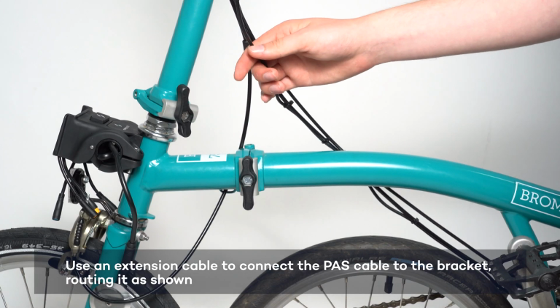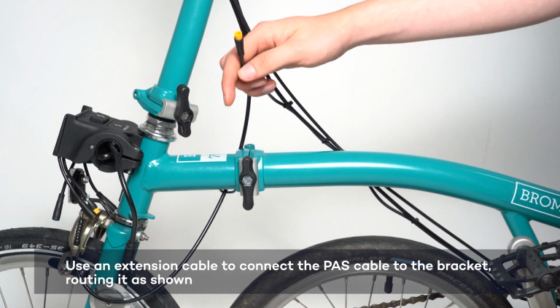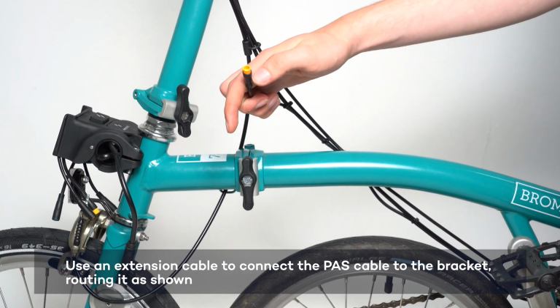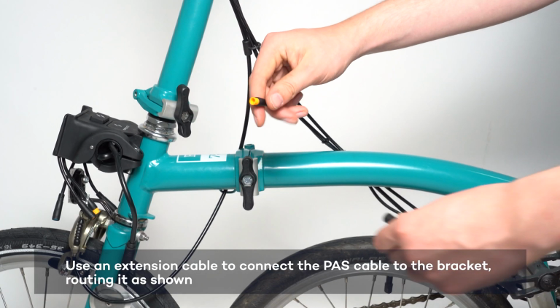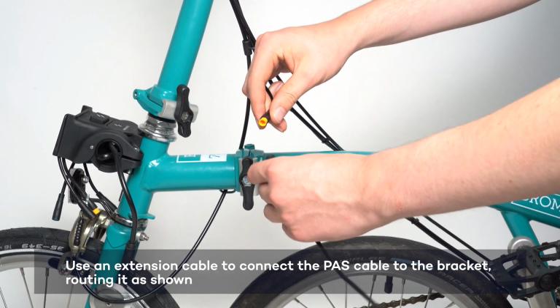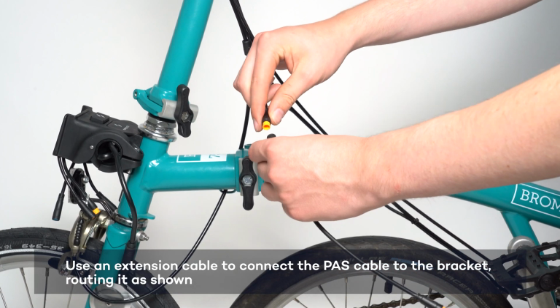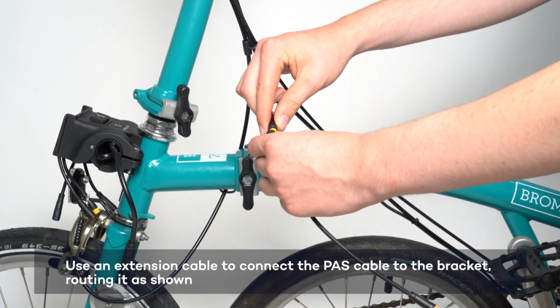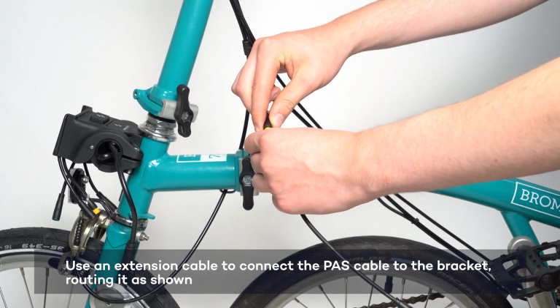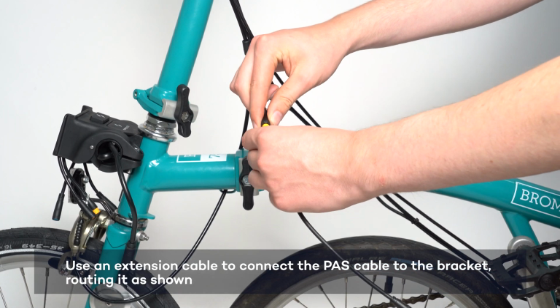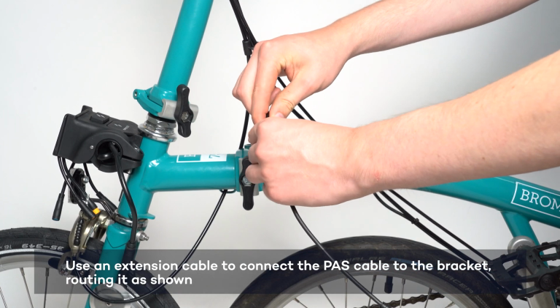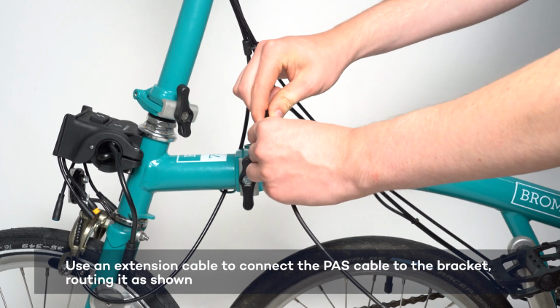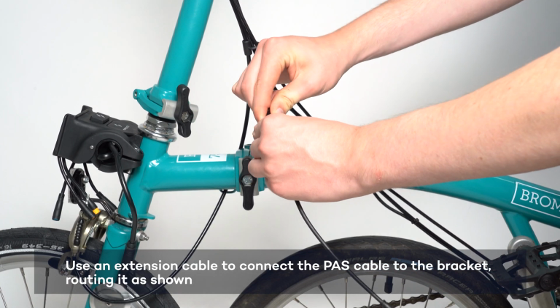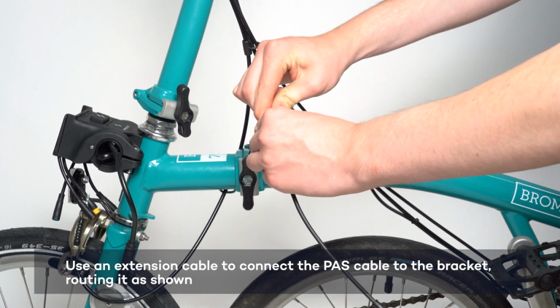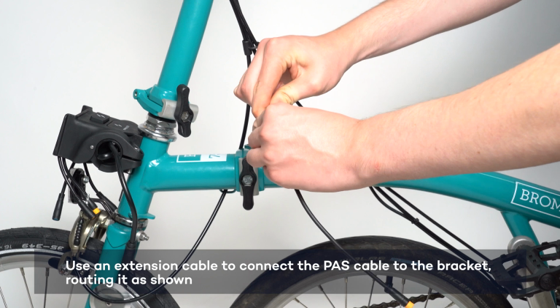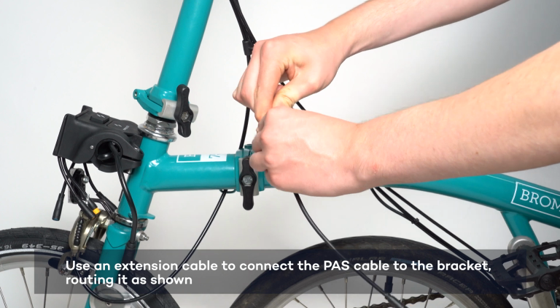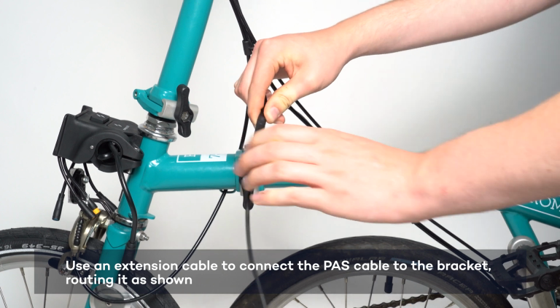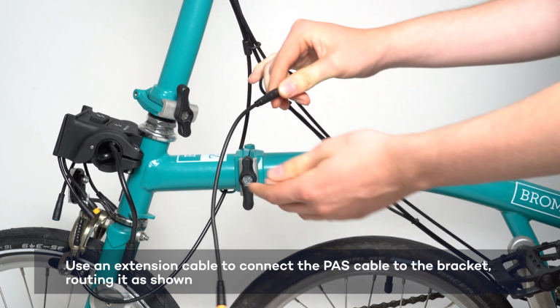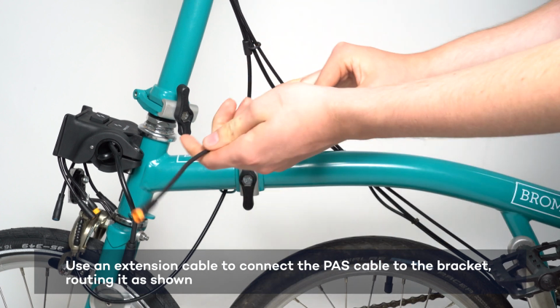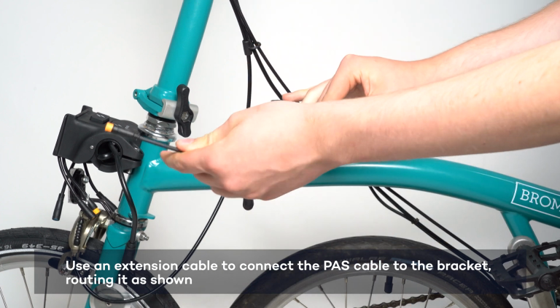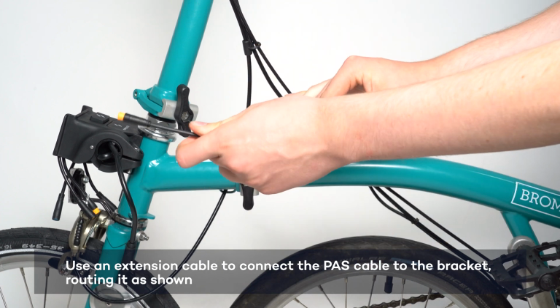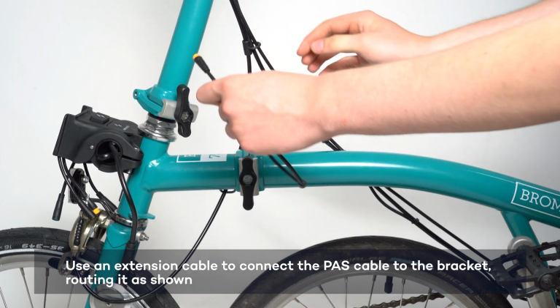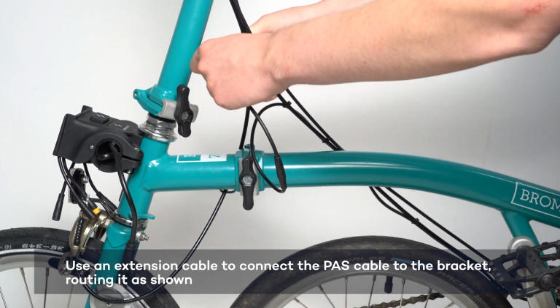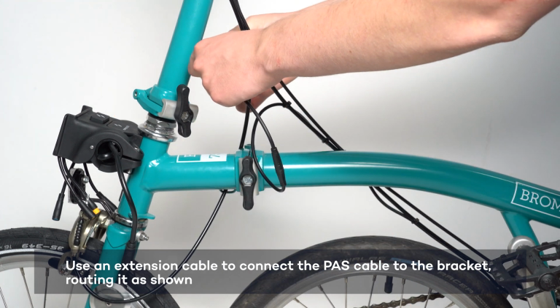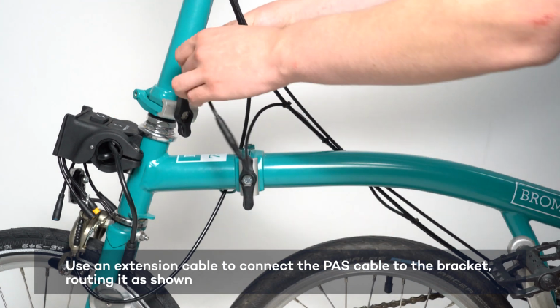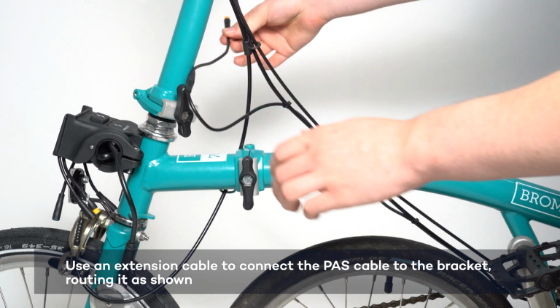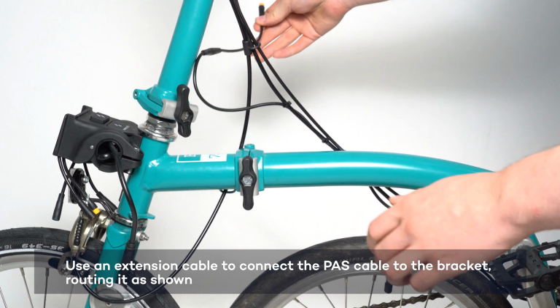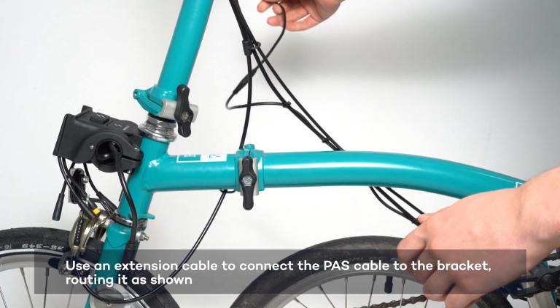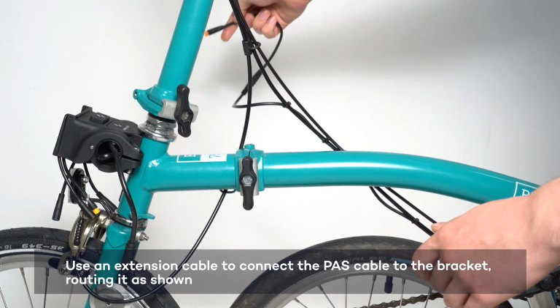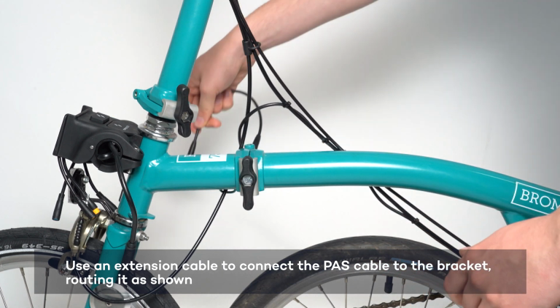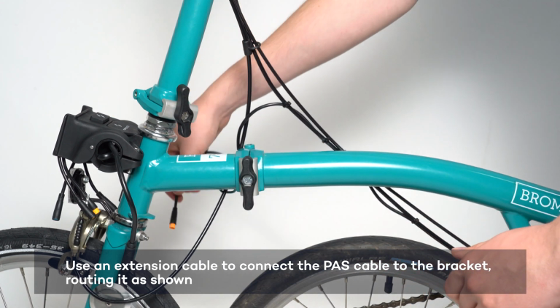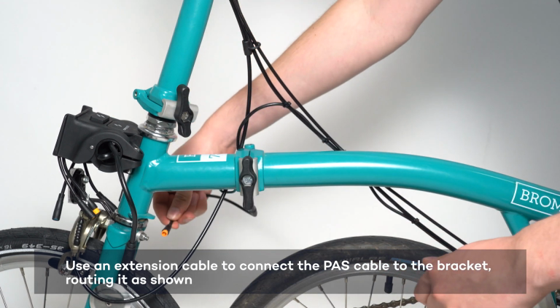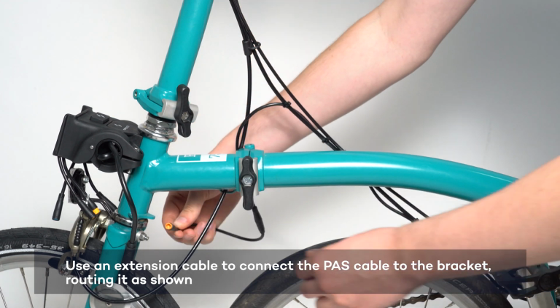Use an extension cable to connect the pedal sensor to the bracket, taking care to route the cable as shown.